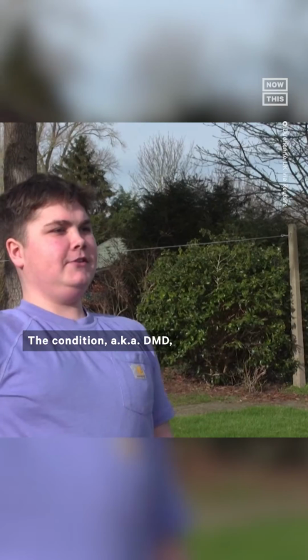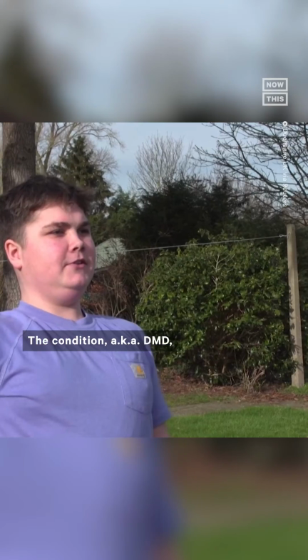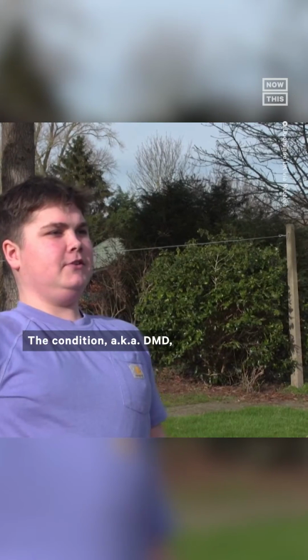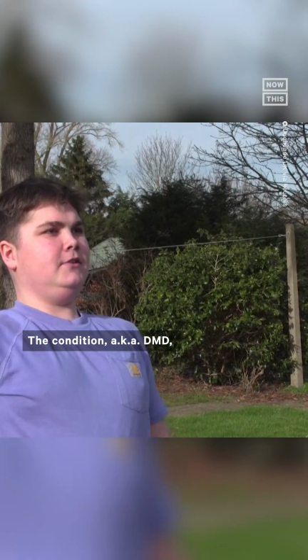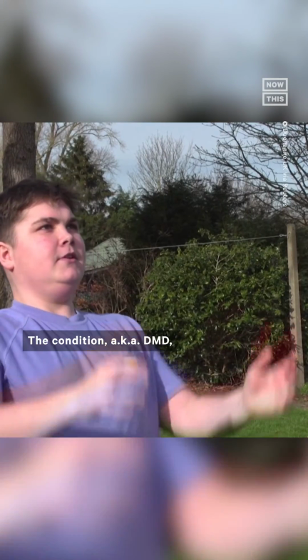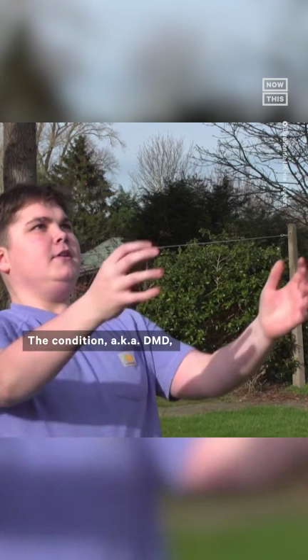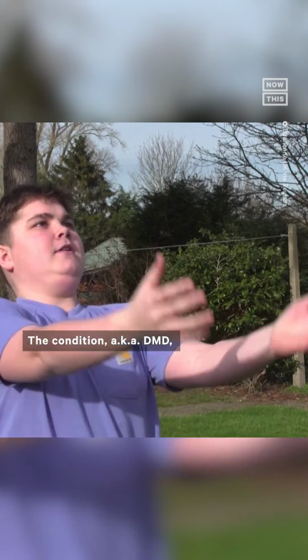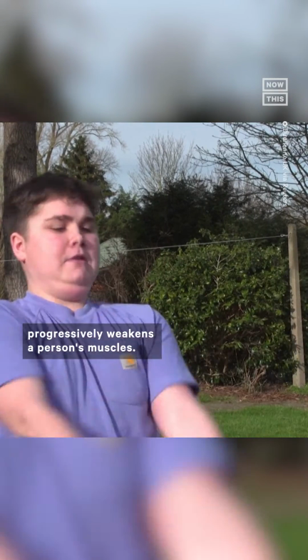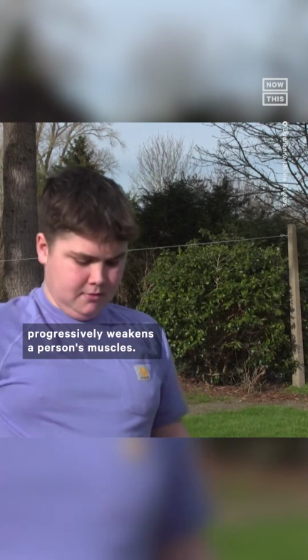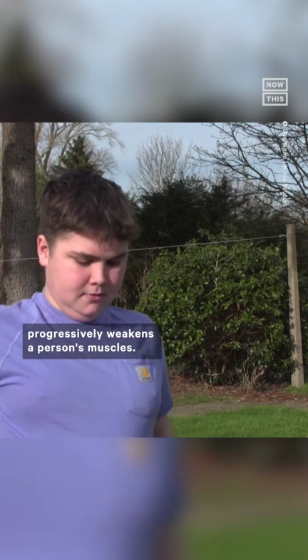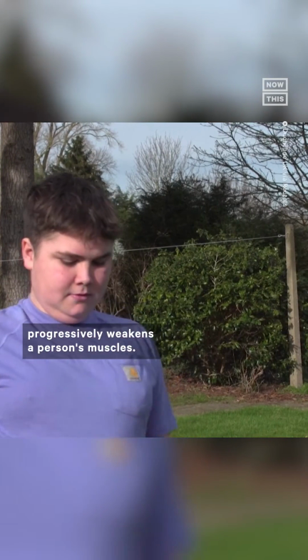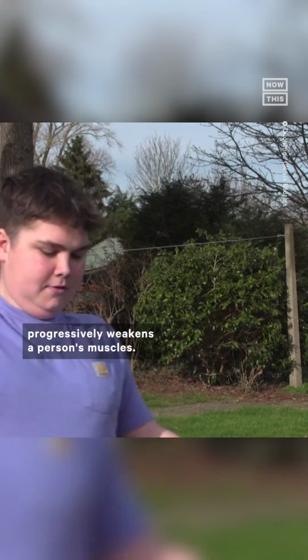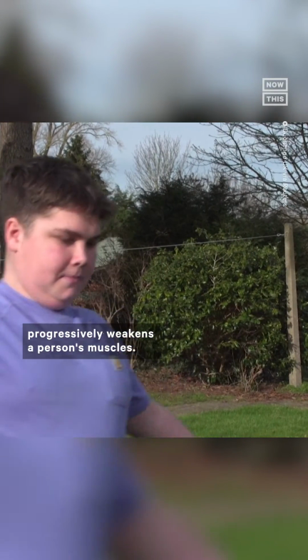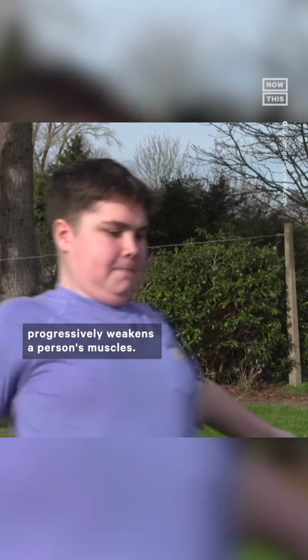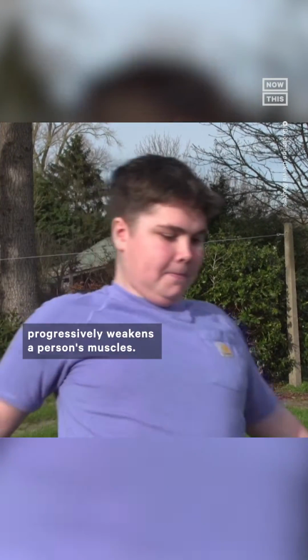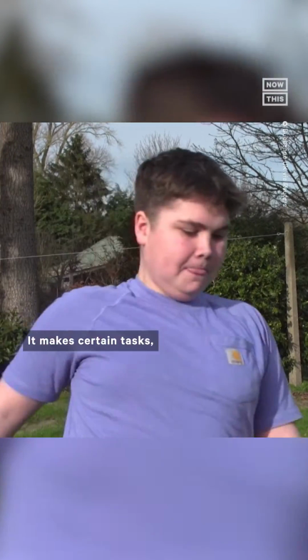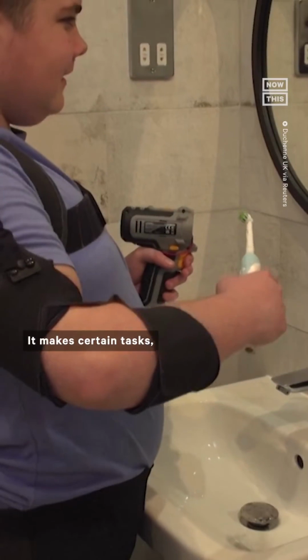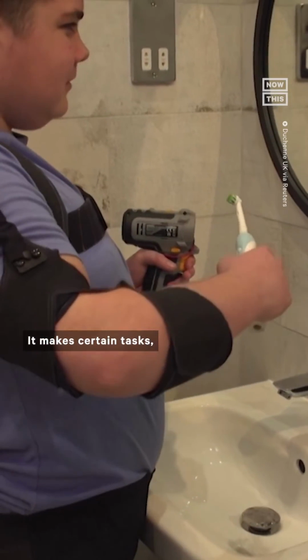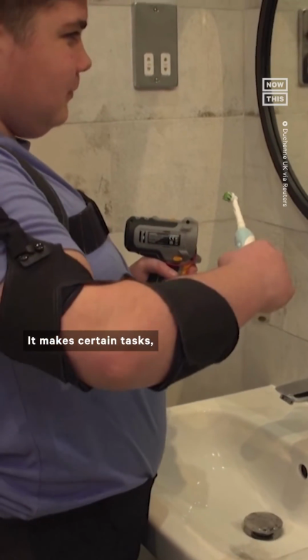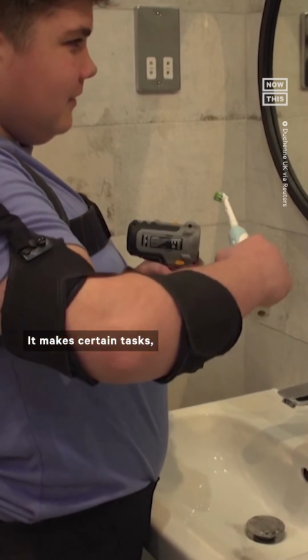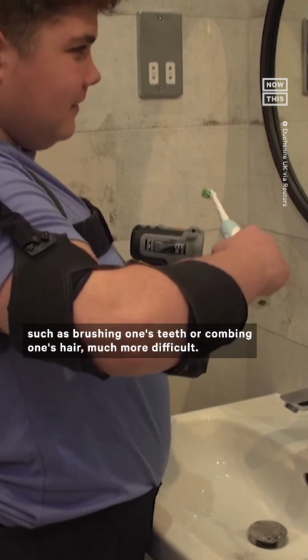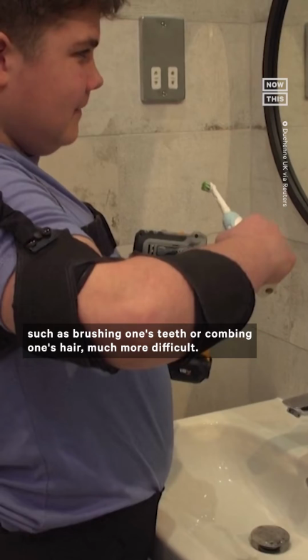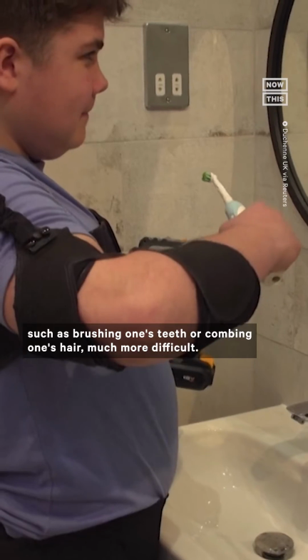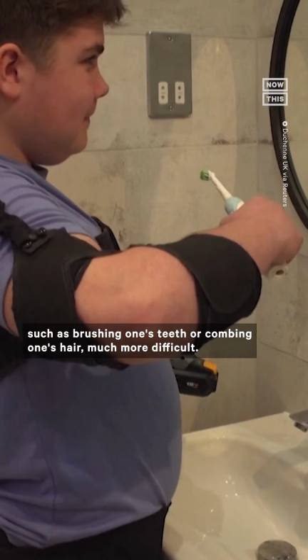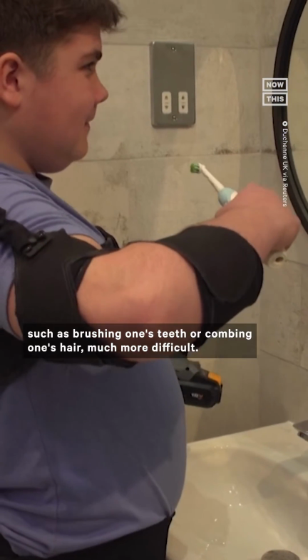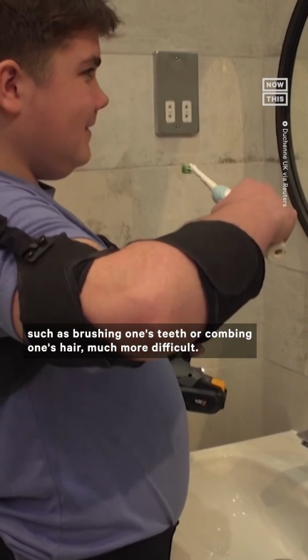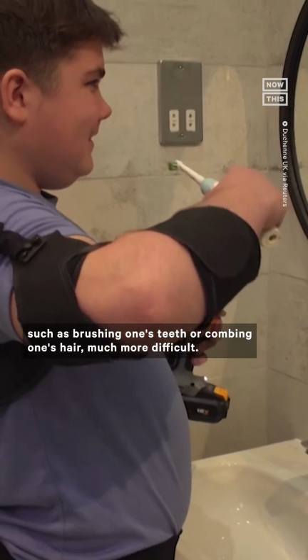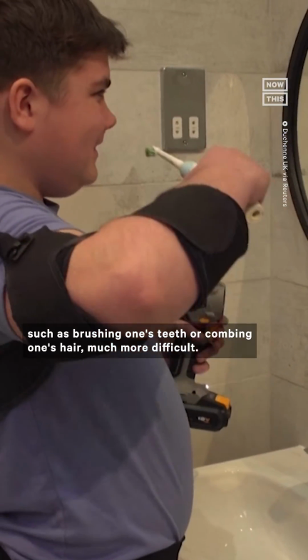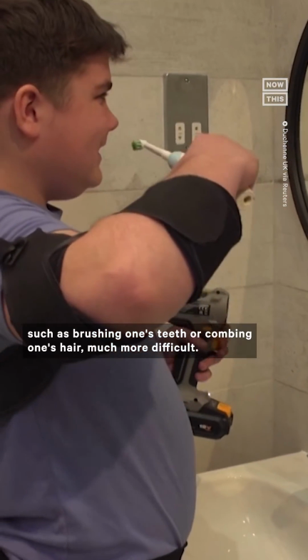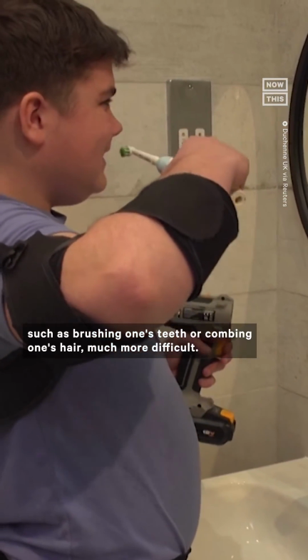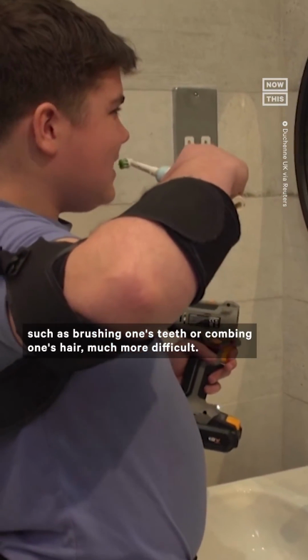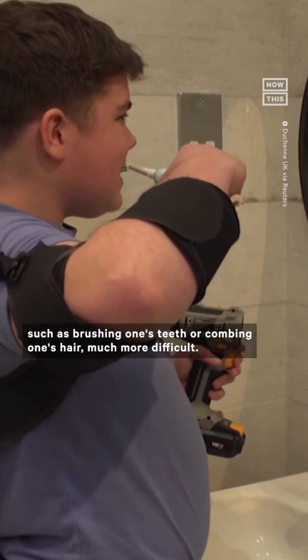The condition, also known as DMD, progressively weakens a person's muscles. It makes certain tasks, such as brushing one's teeth or combing one's hair, much more difficult.